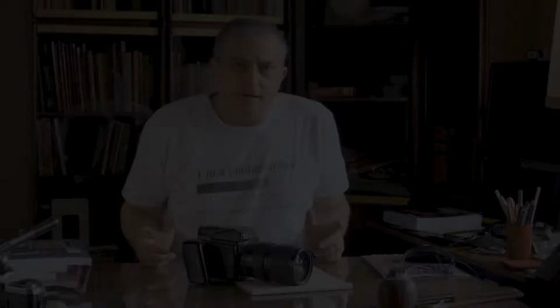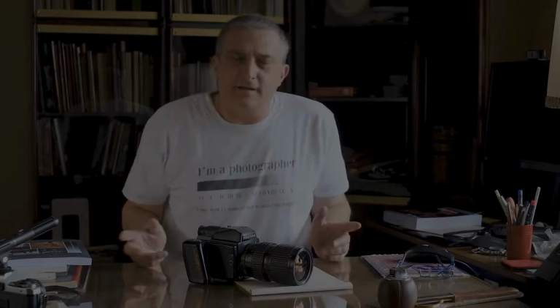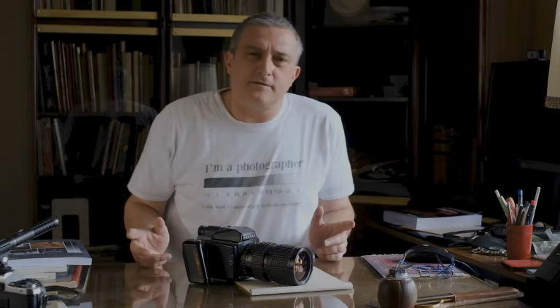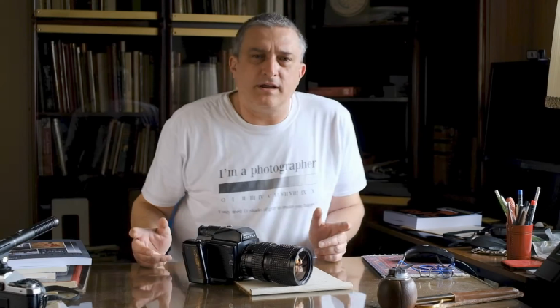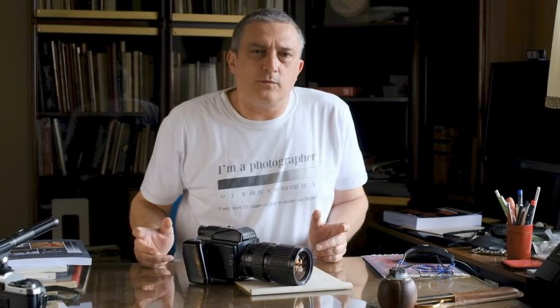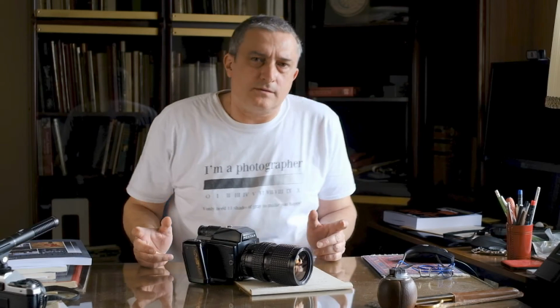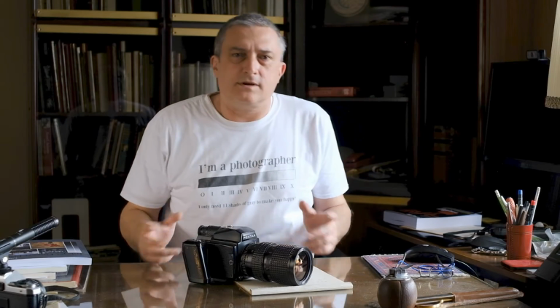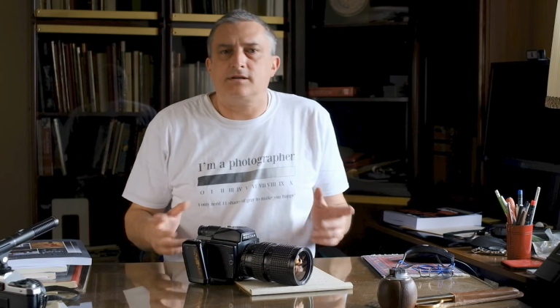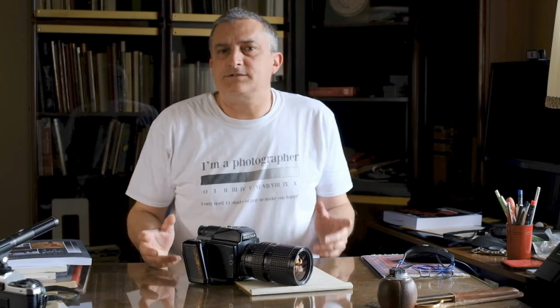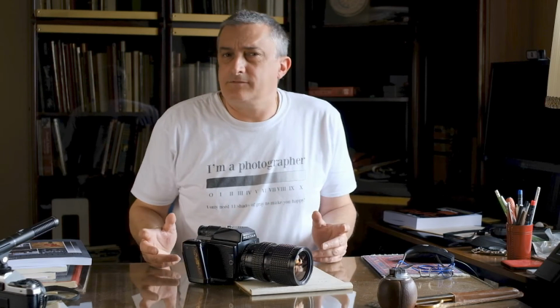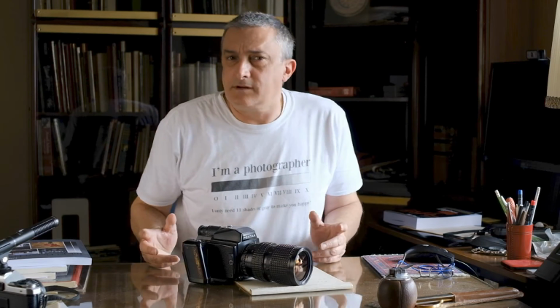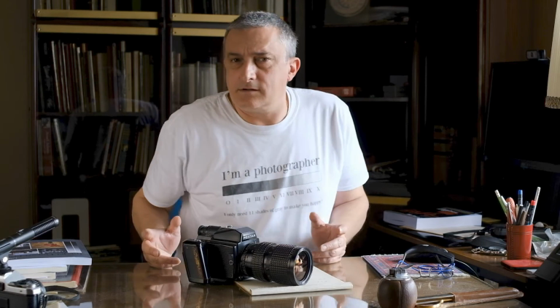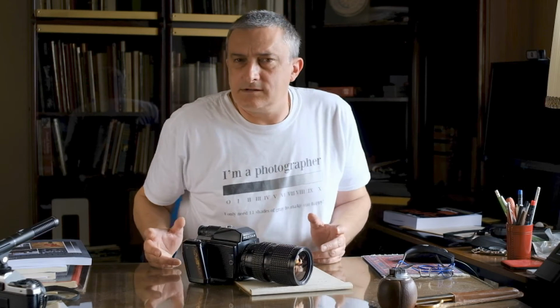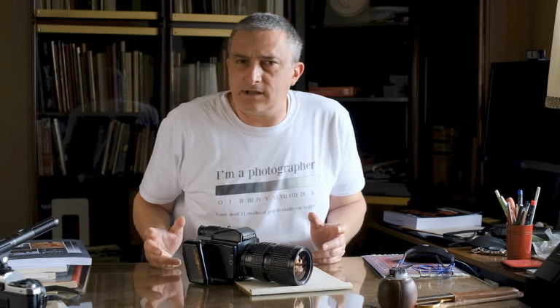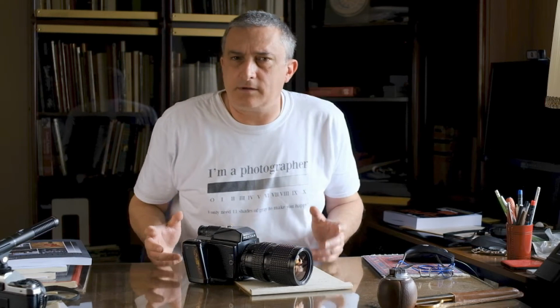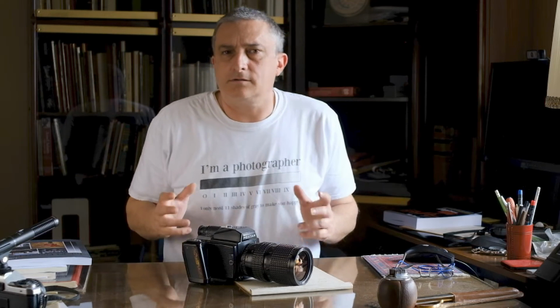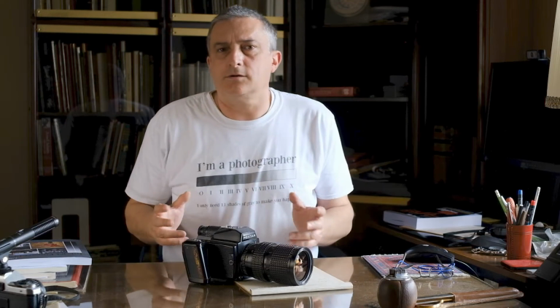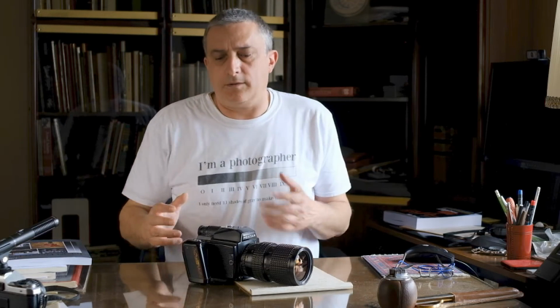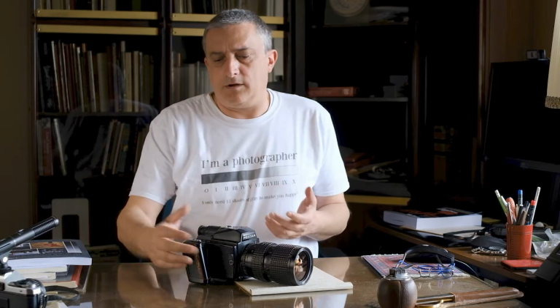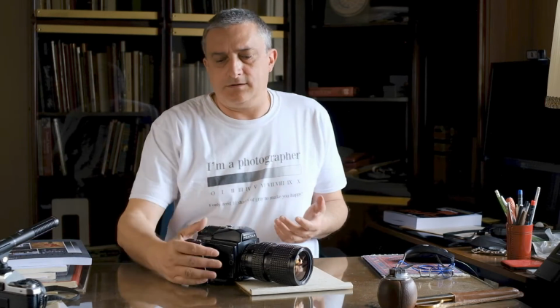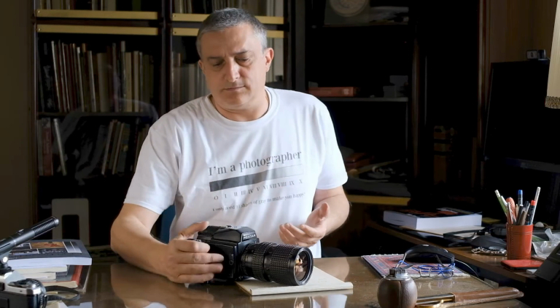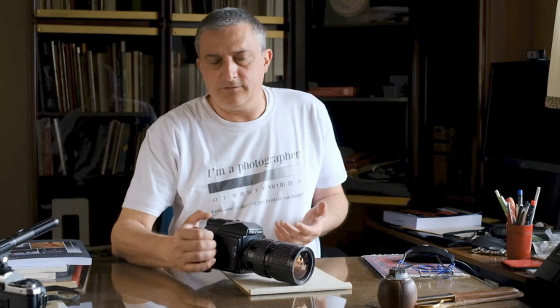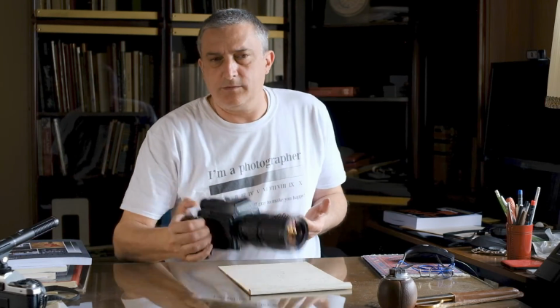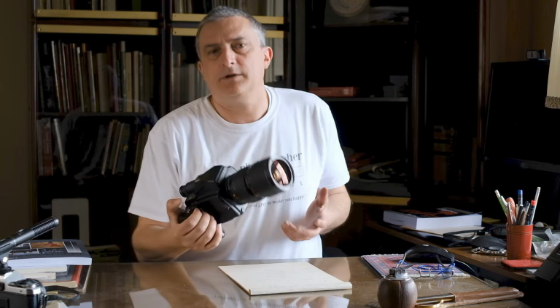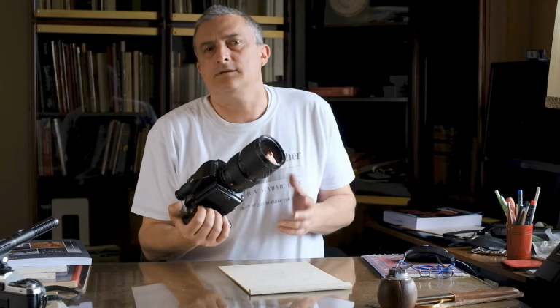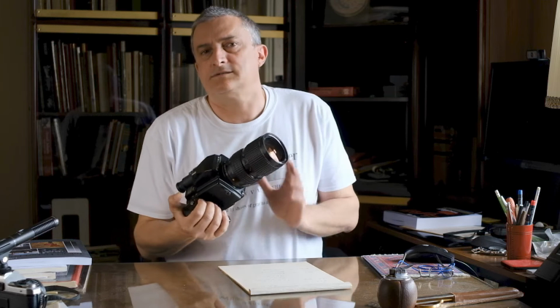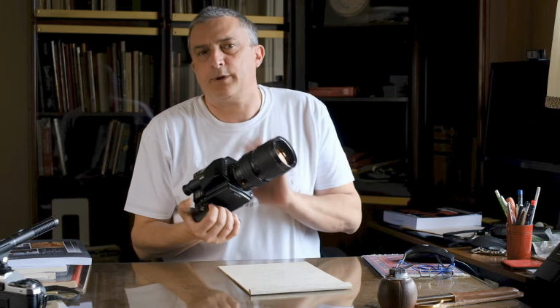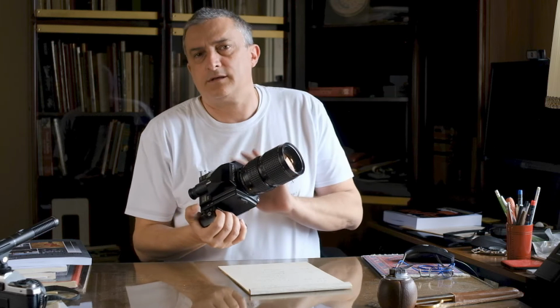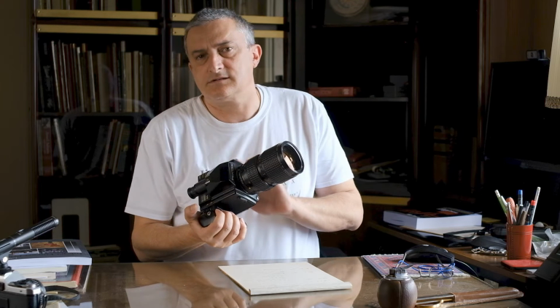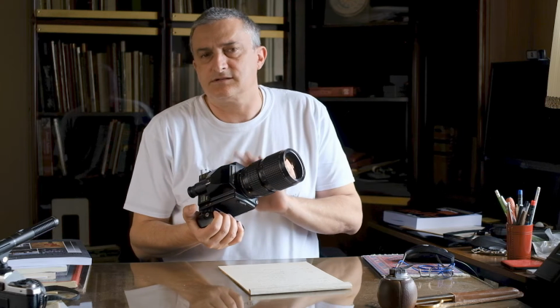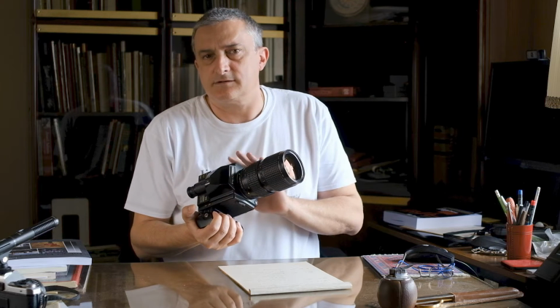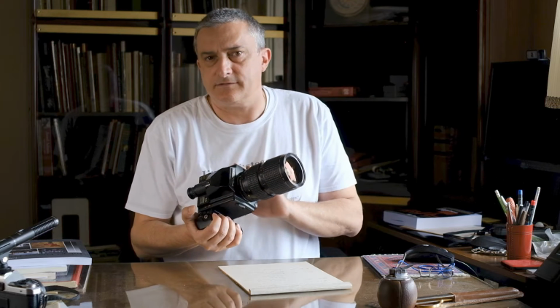Hello everybody and welcome to another episode of Gear Talk. This time I'm going to talk to you about this beautiful baby, the Pentax 645.